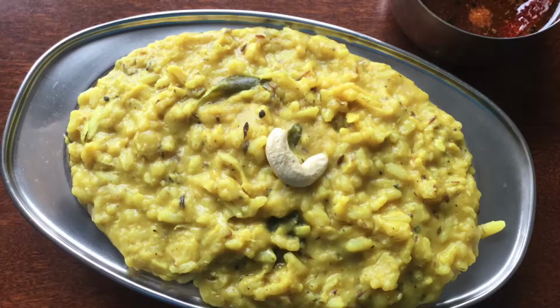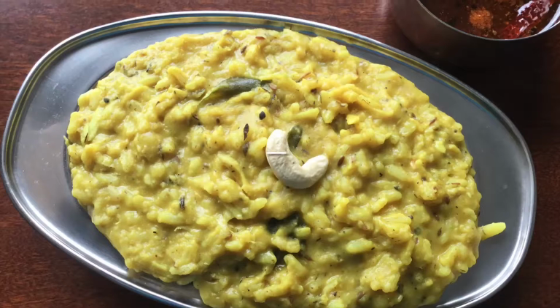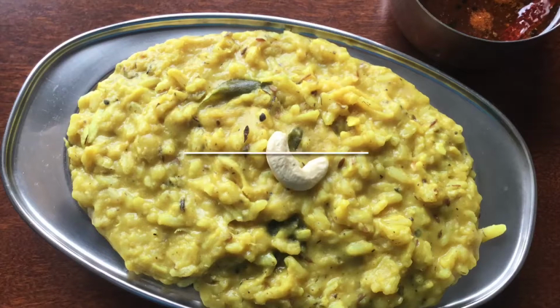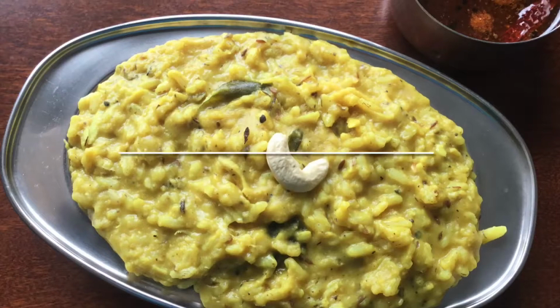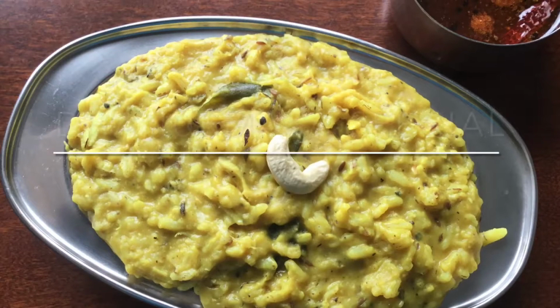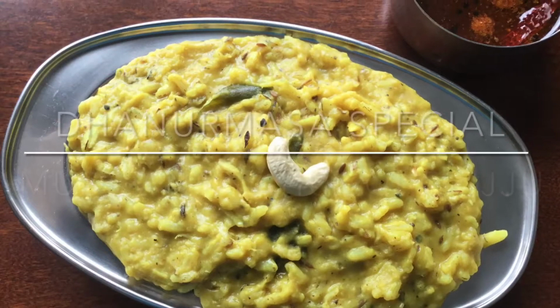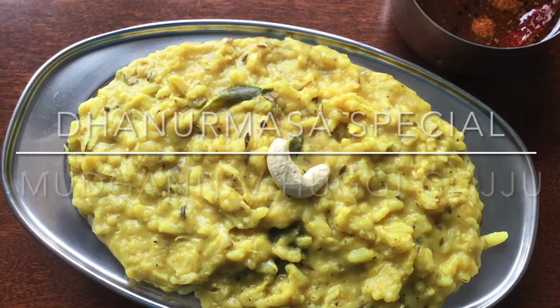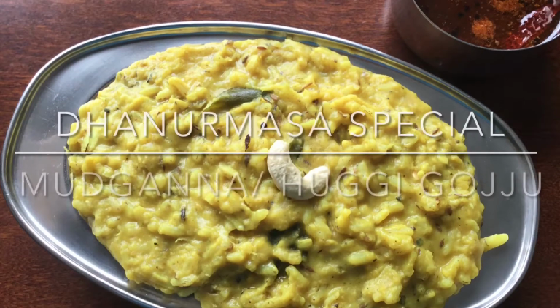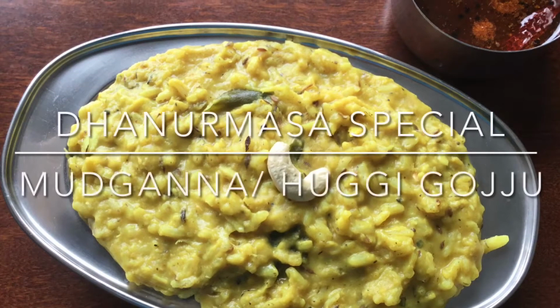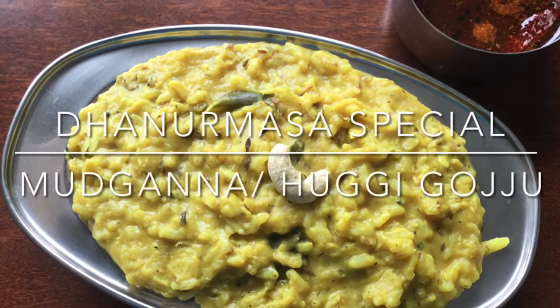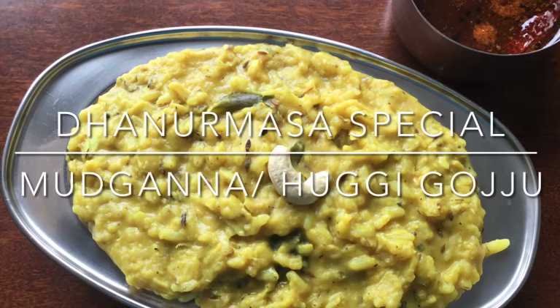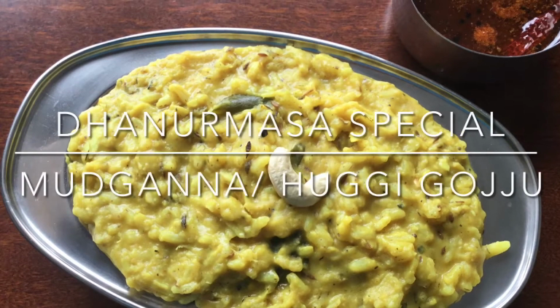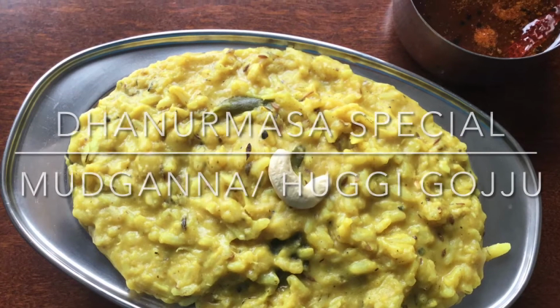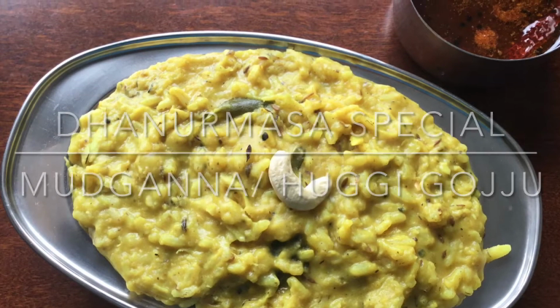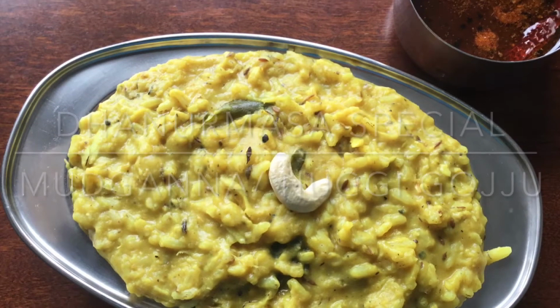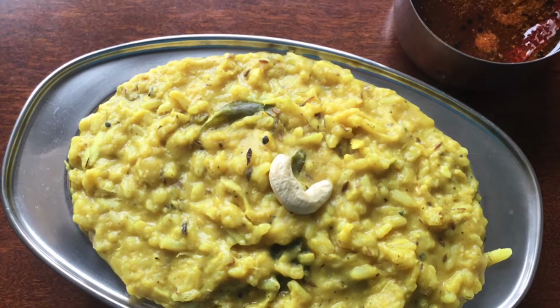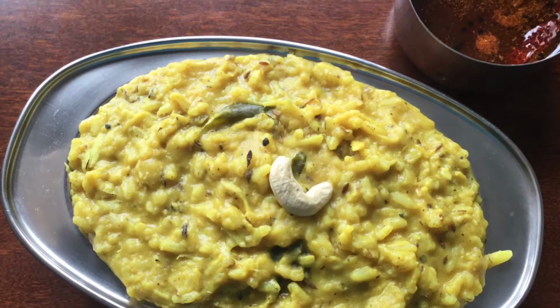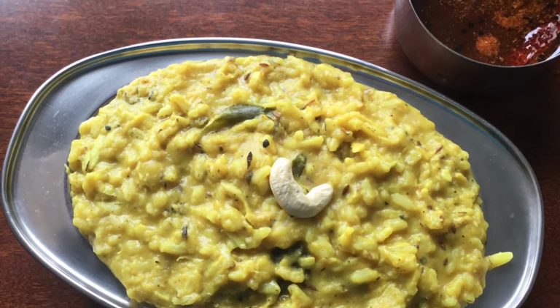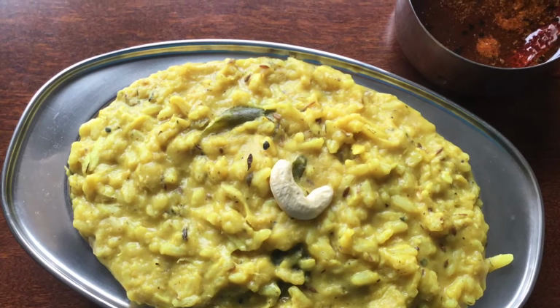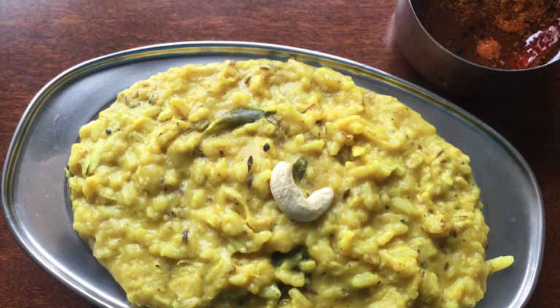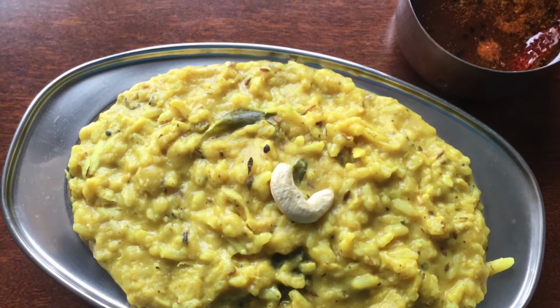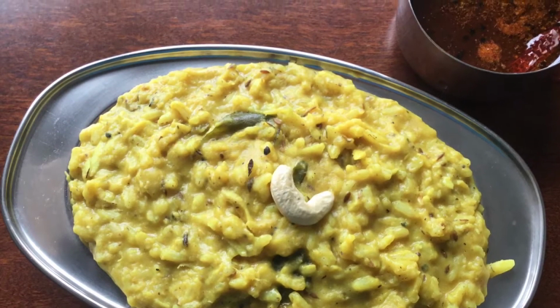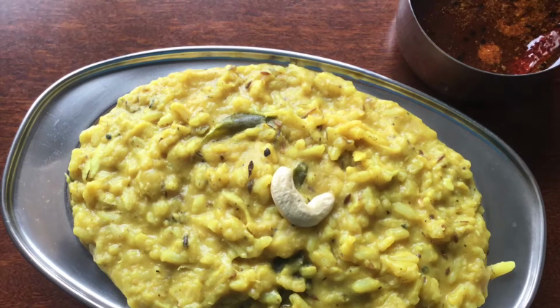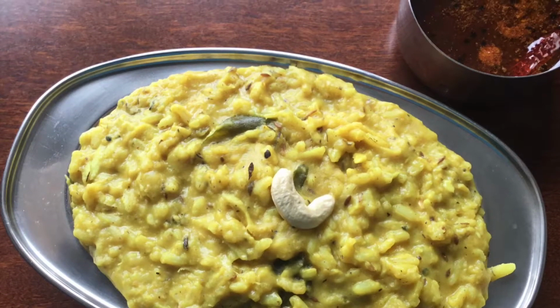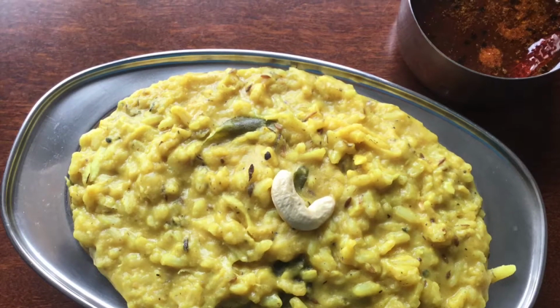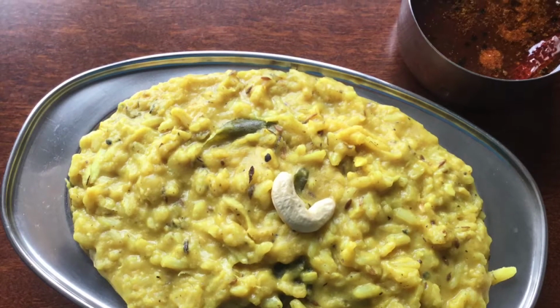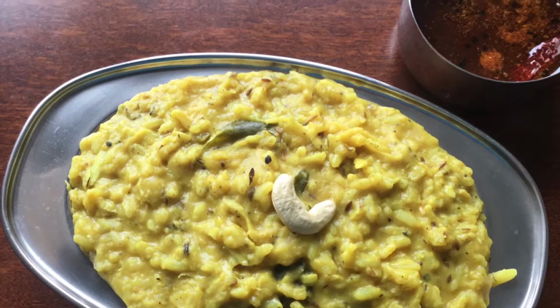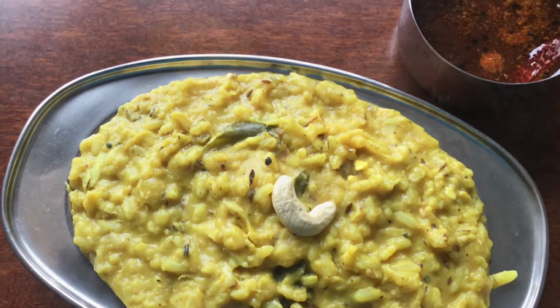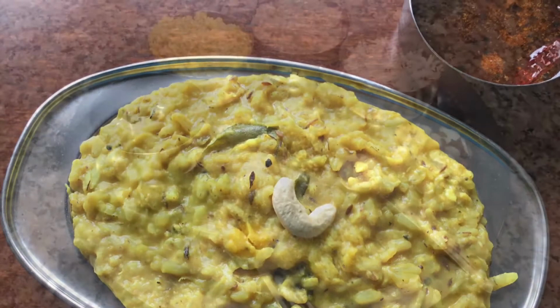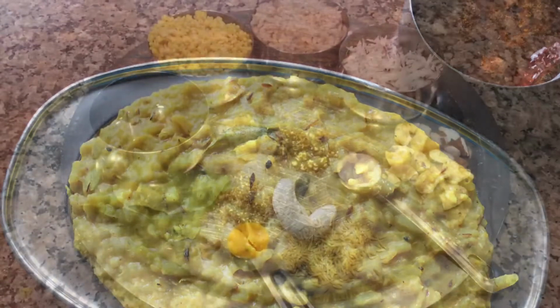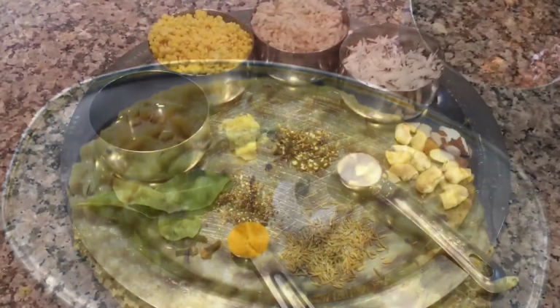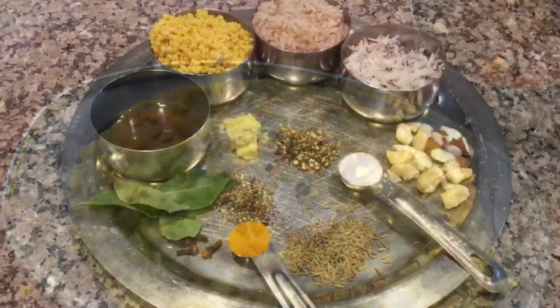Hi, today I will show you how to make Nurma's special Mudgana or Oogie Goju.